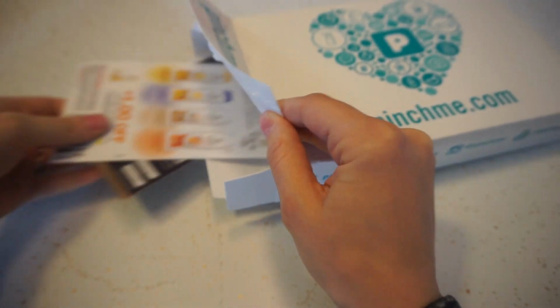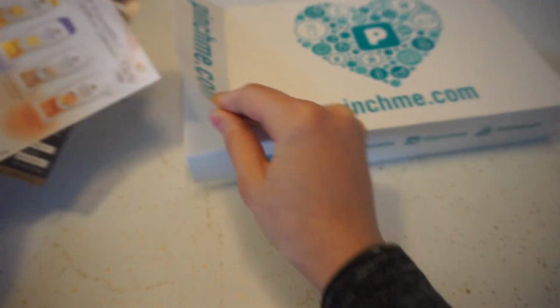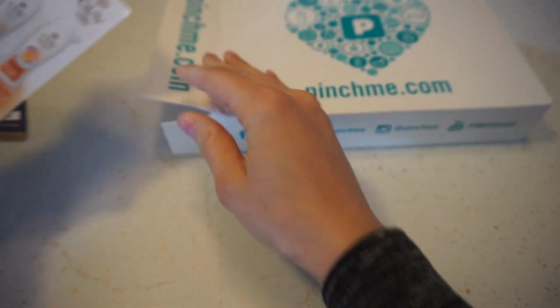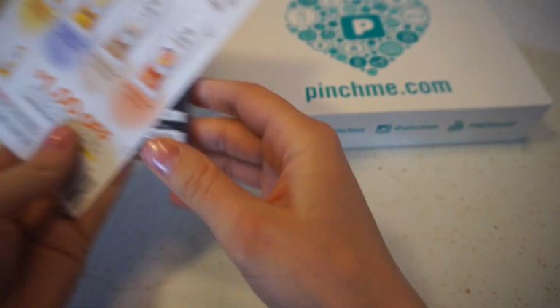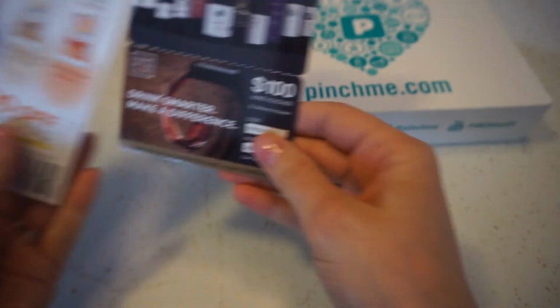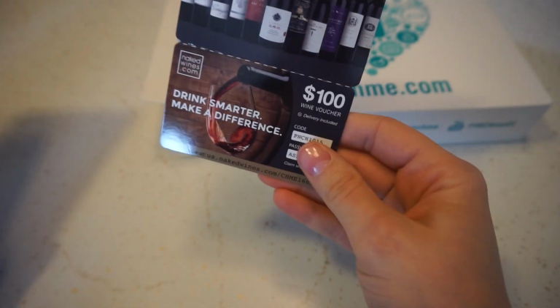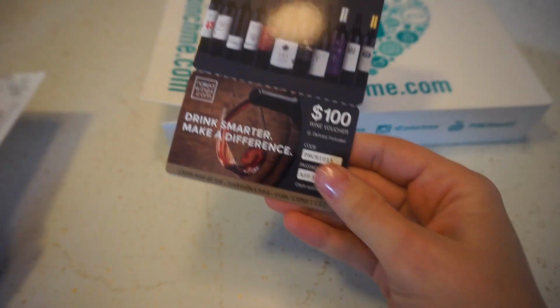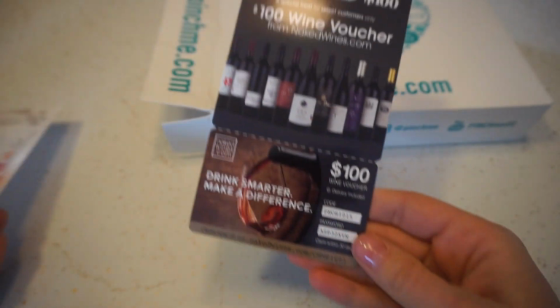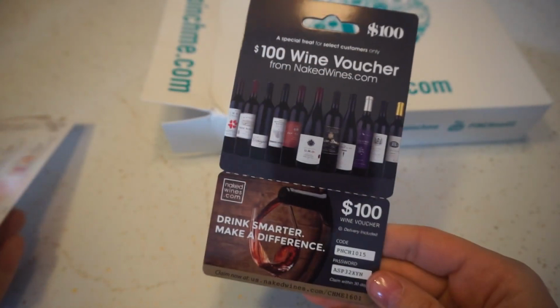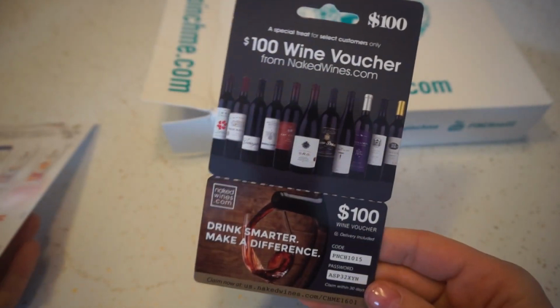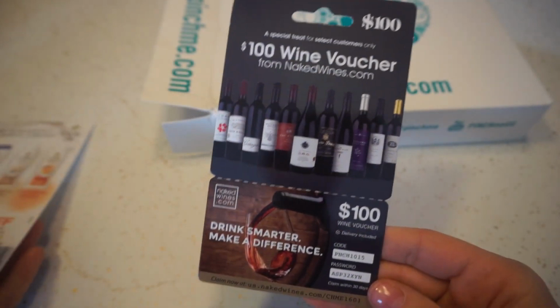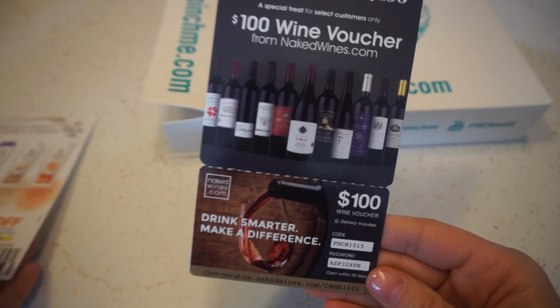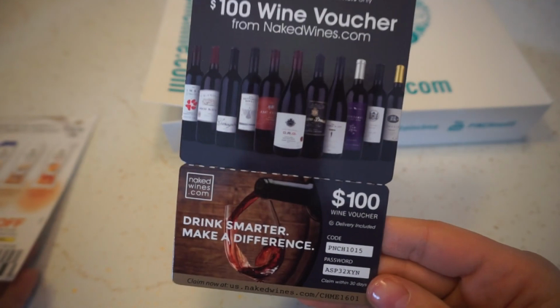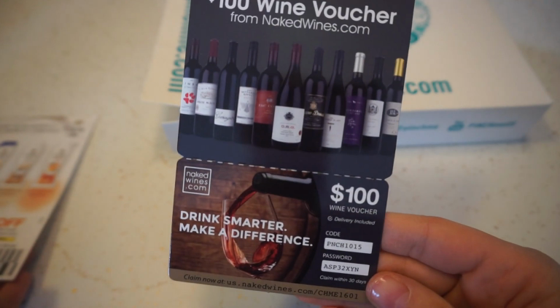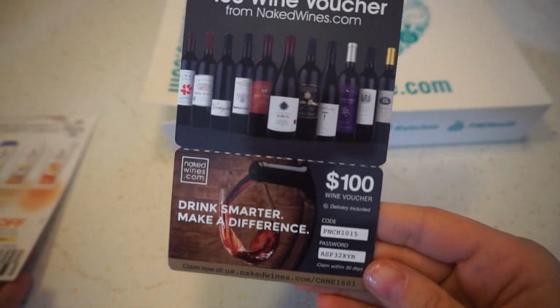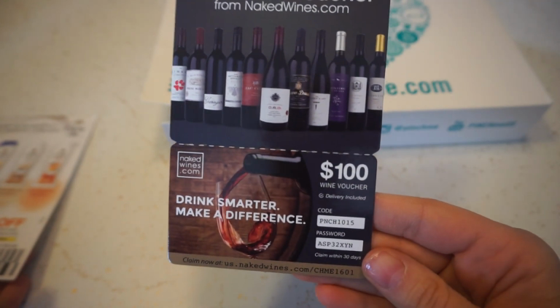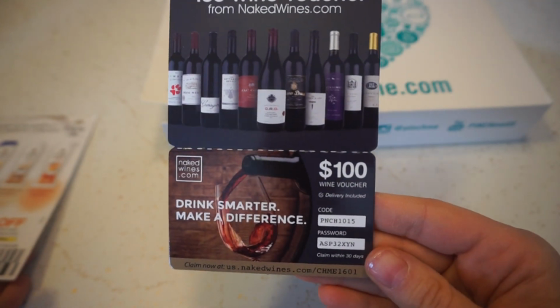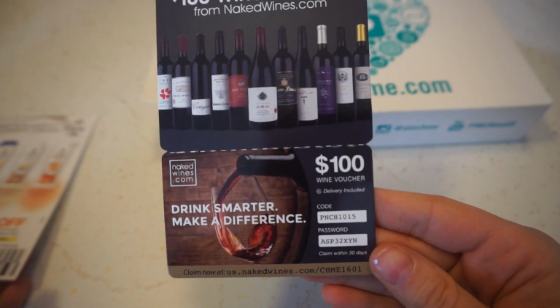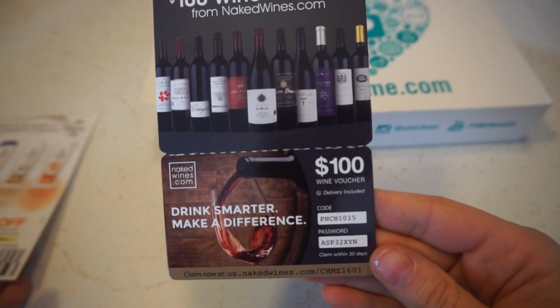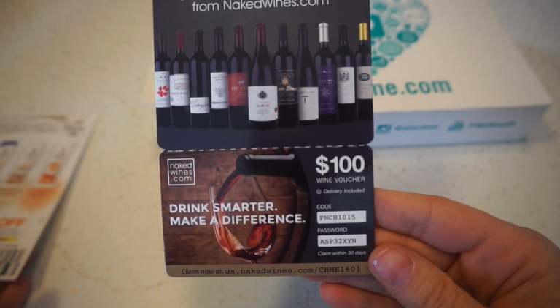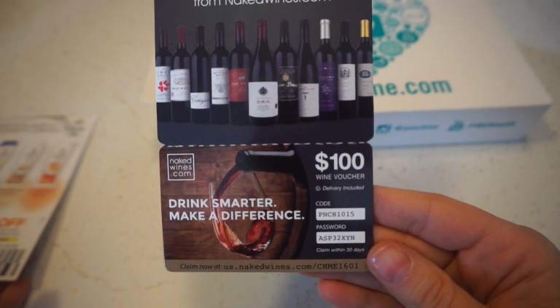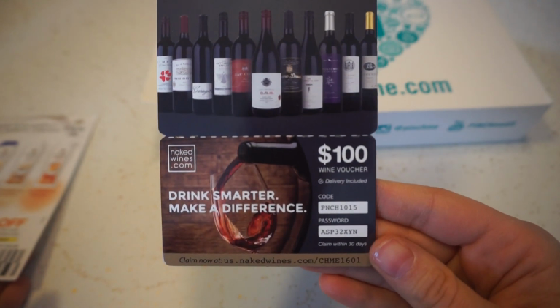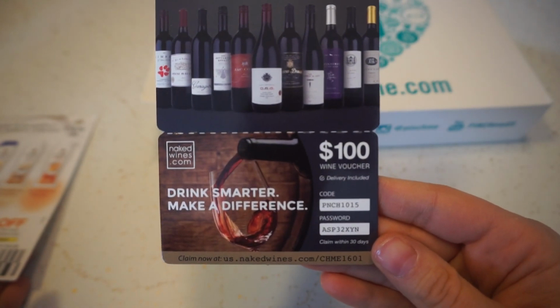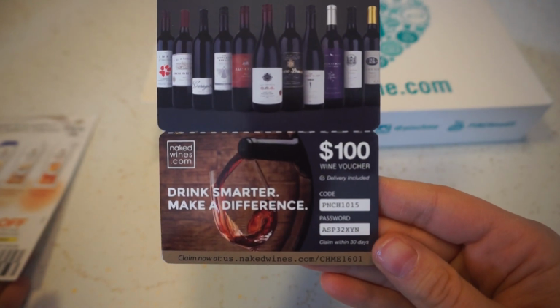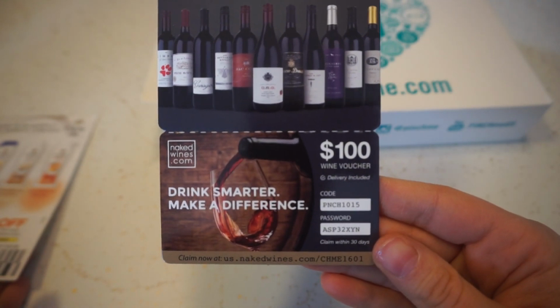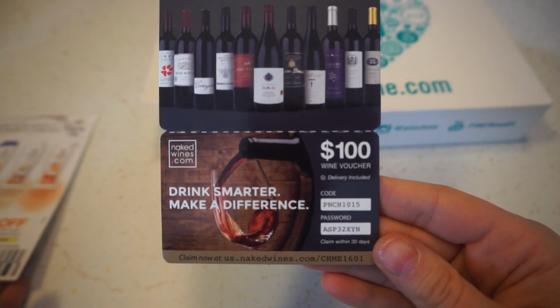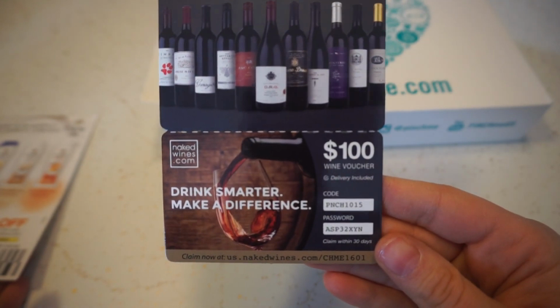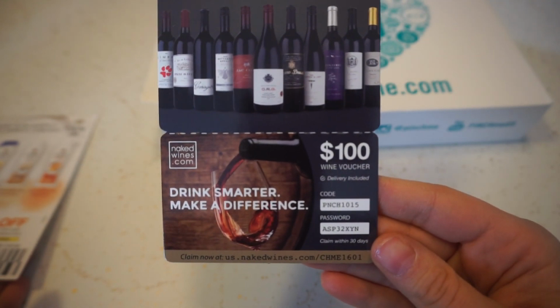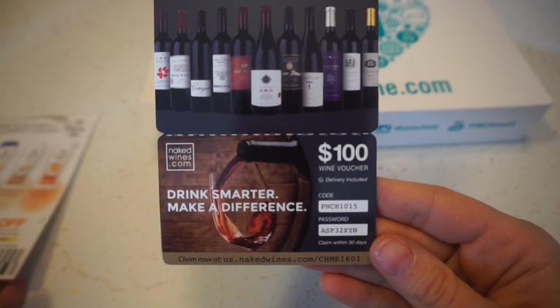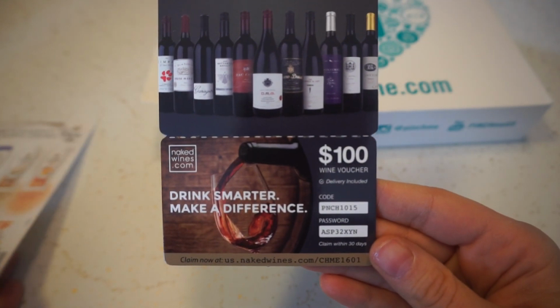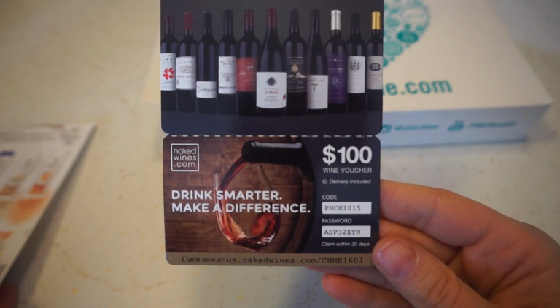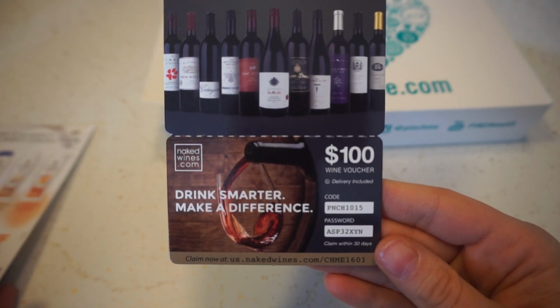First thing I'm pulling out — they always send these wine vouchers, which I'm not using. If anybody wants this code, you're more than welcome to it.